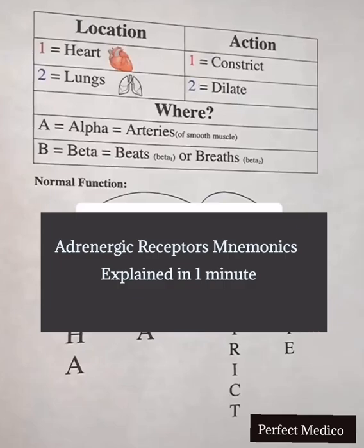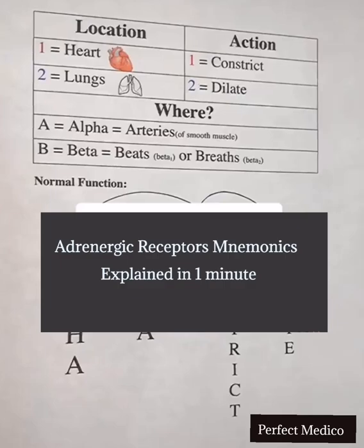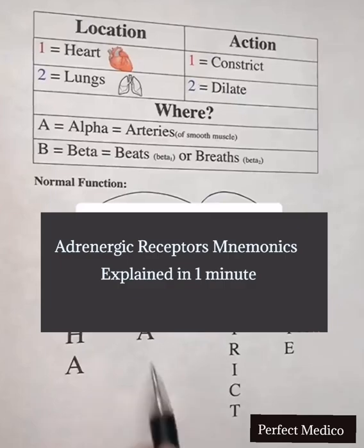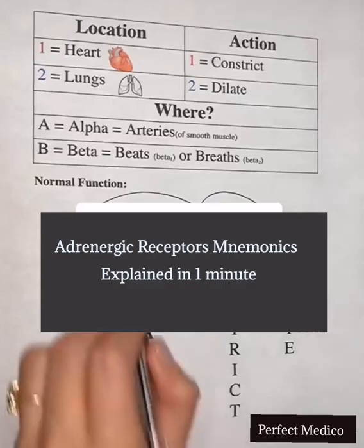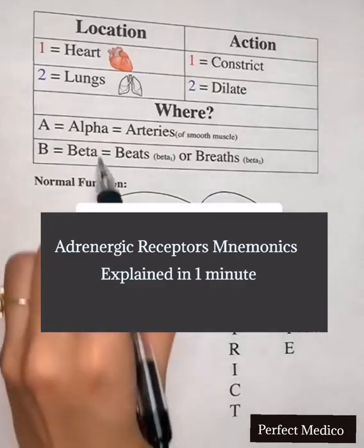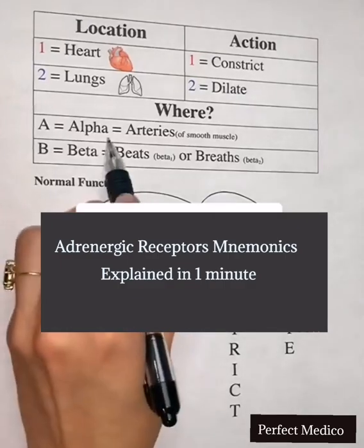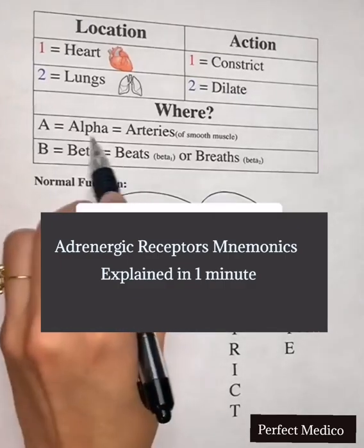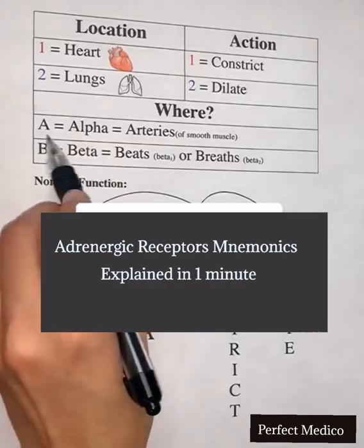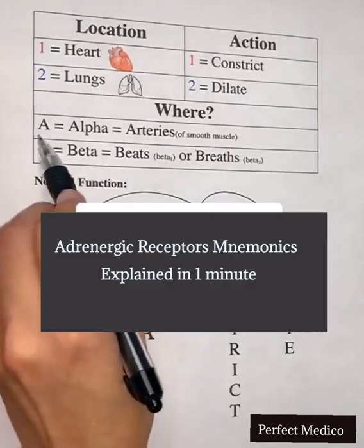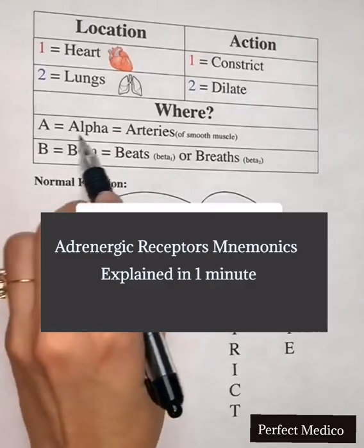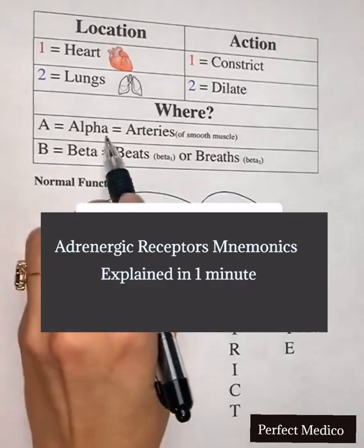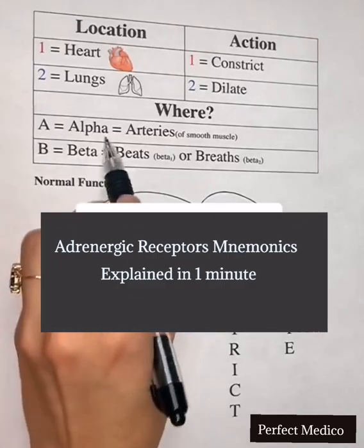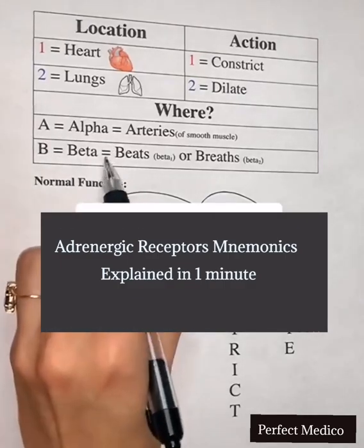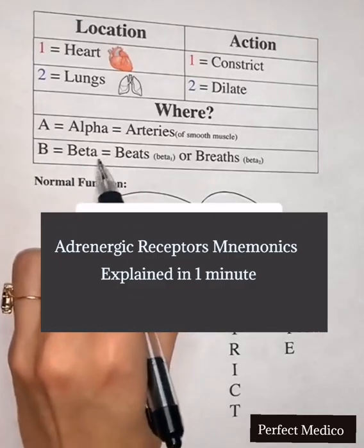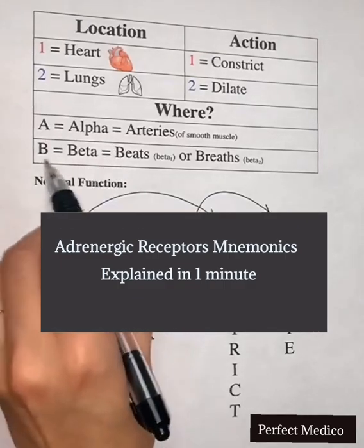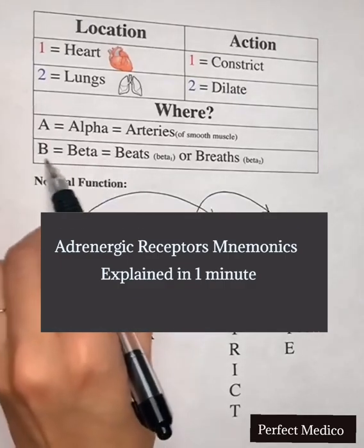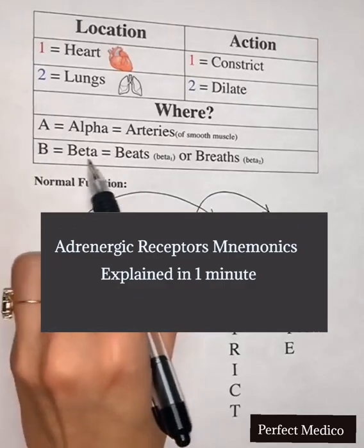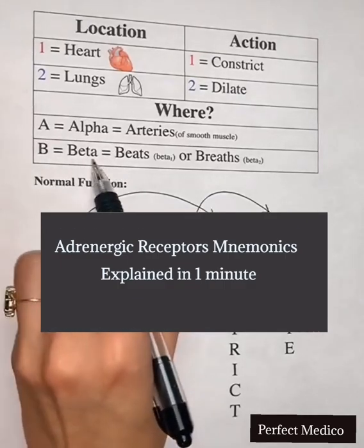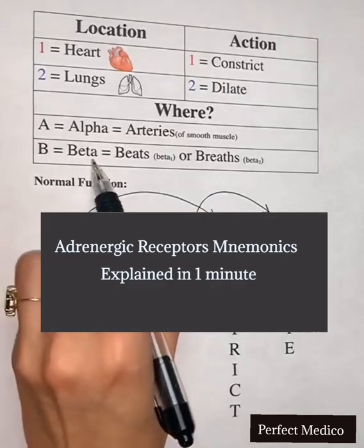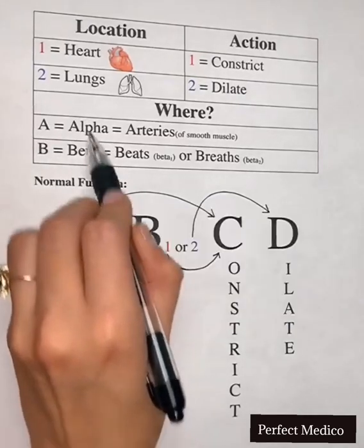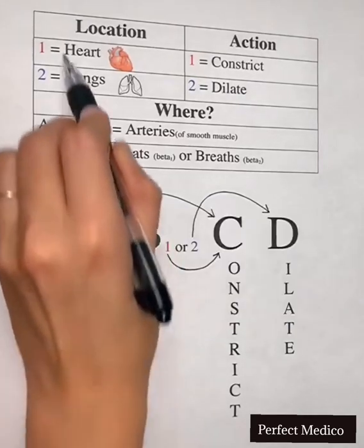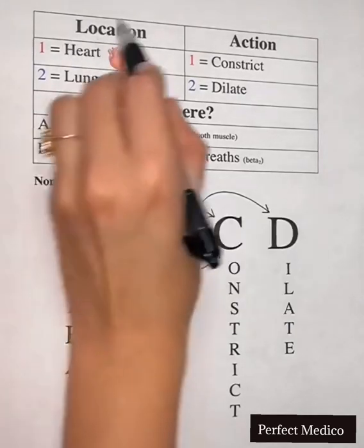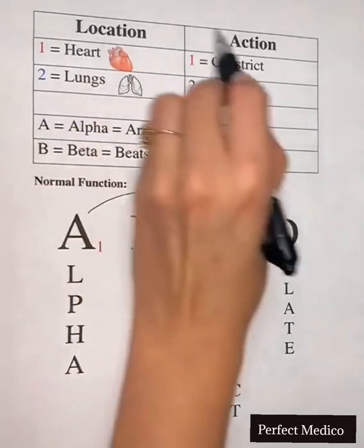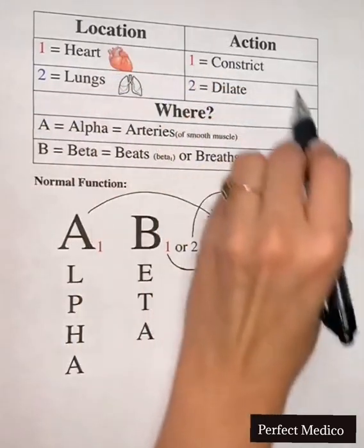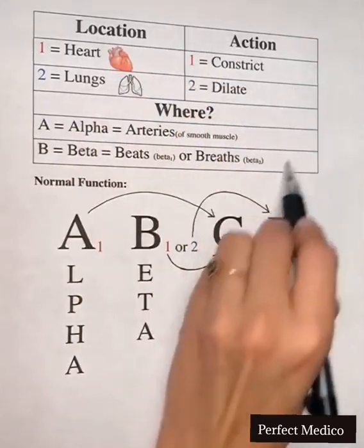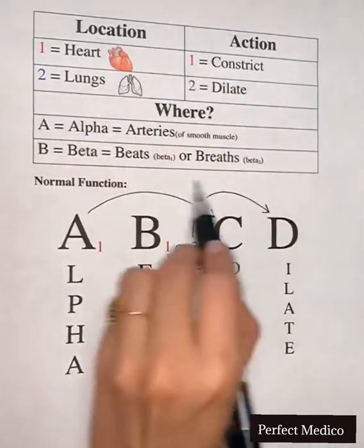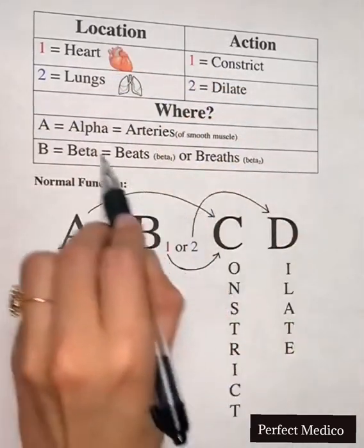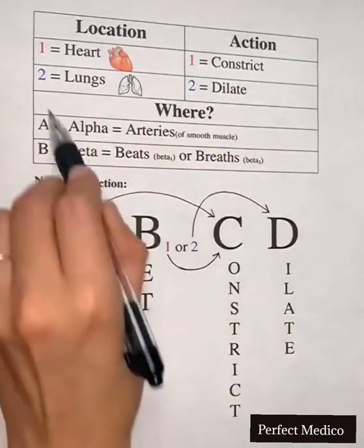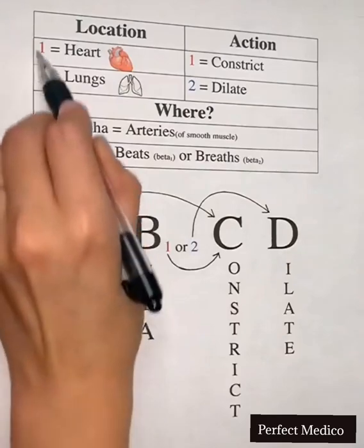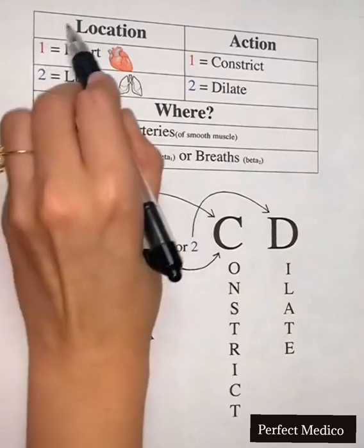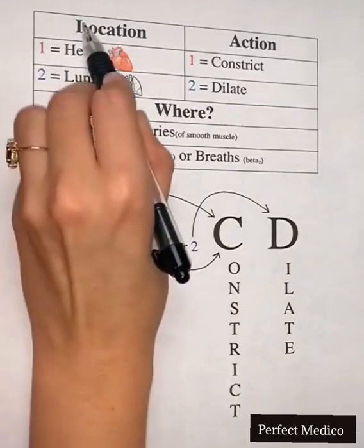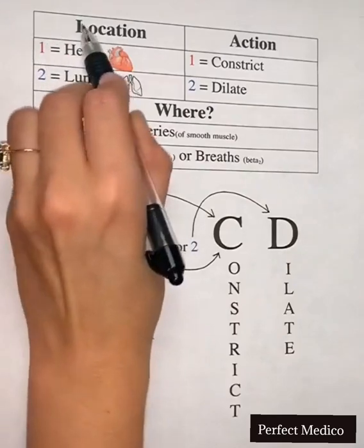Many drugs in pharmacology will act on alpha and beta receptors. I'm about to show you a trick to make pharmacology studying way more simple.